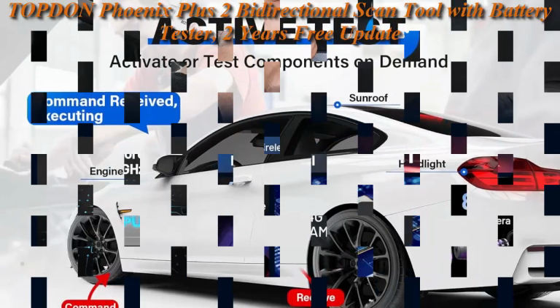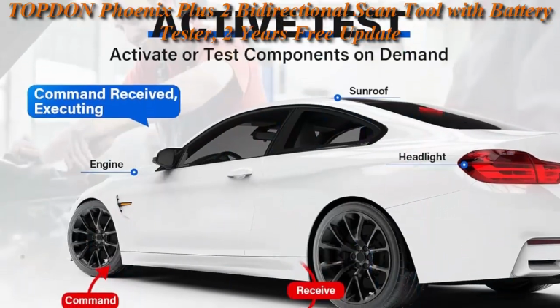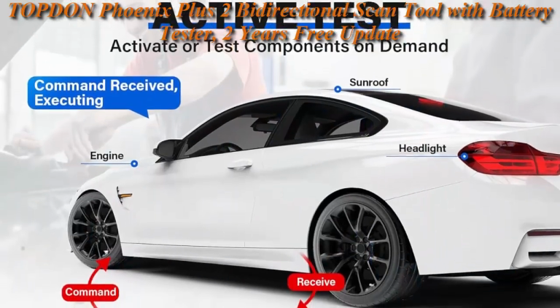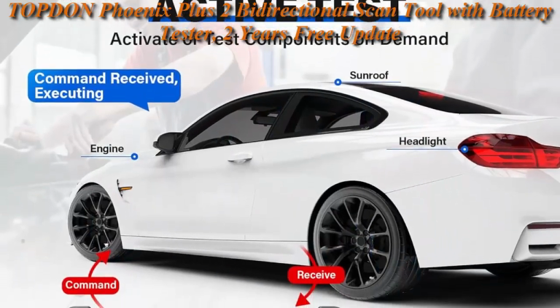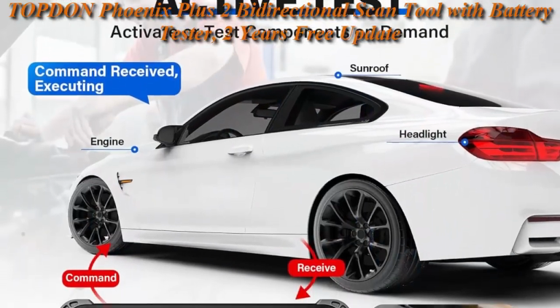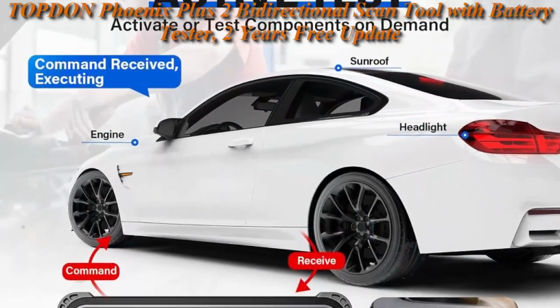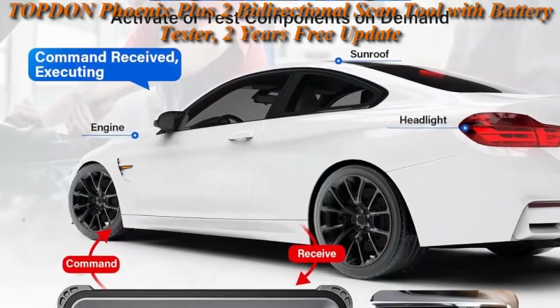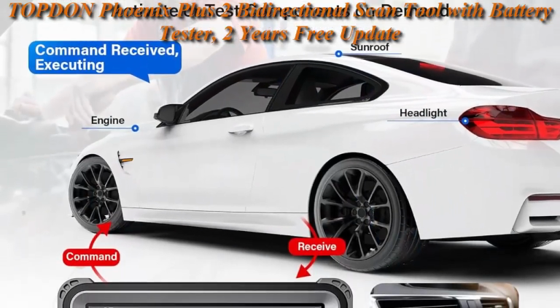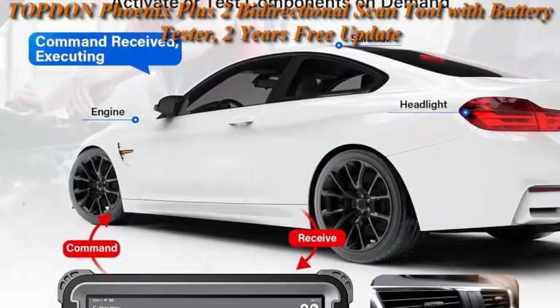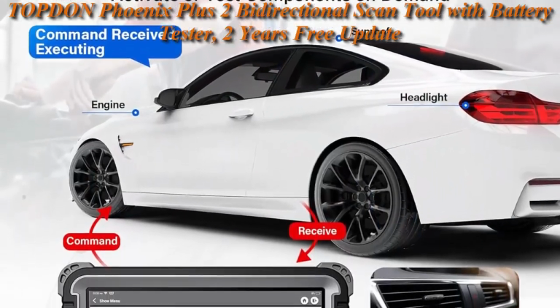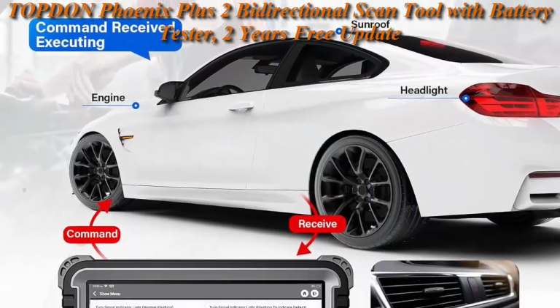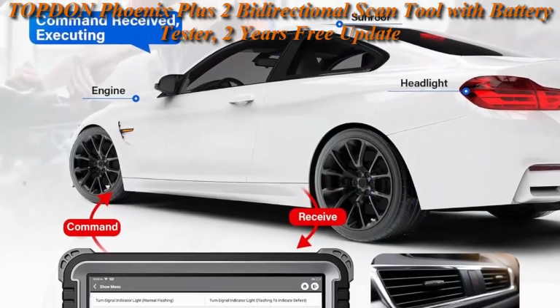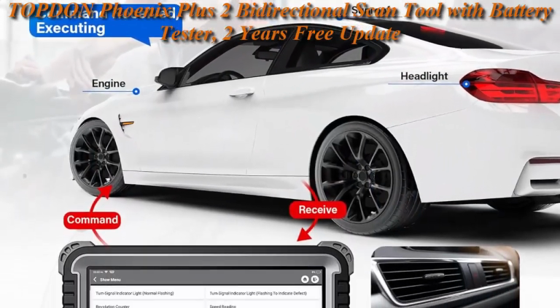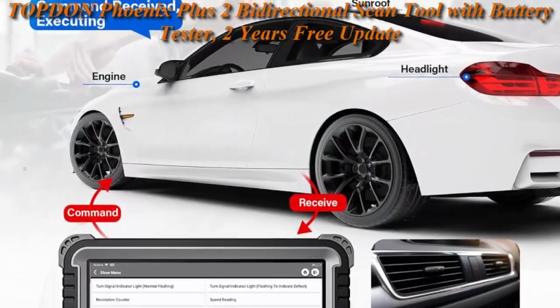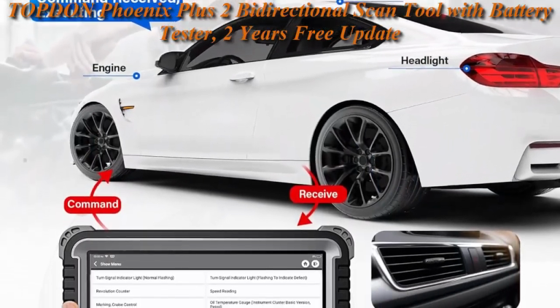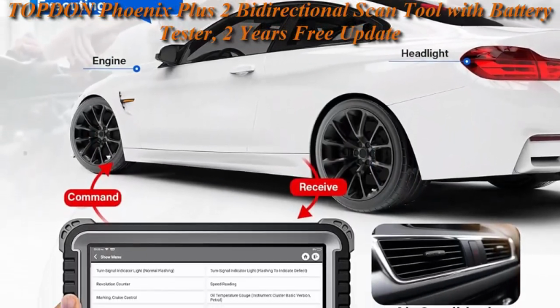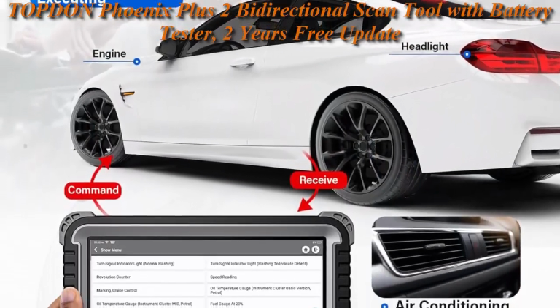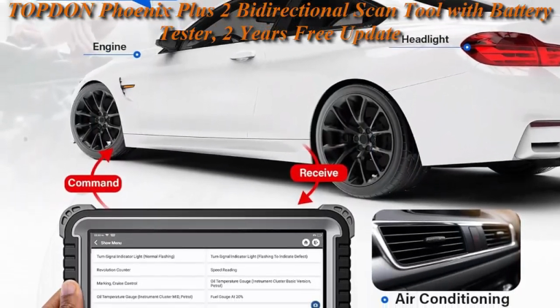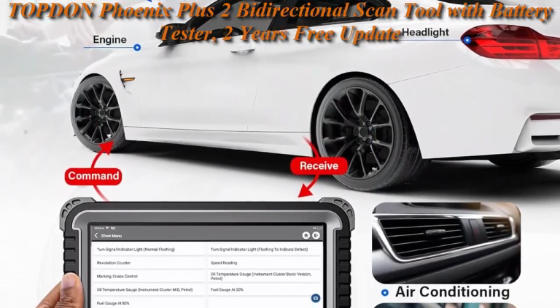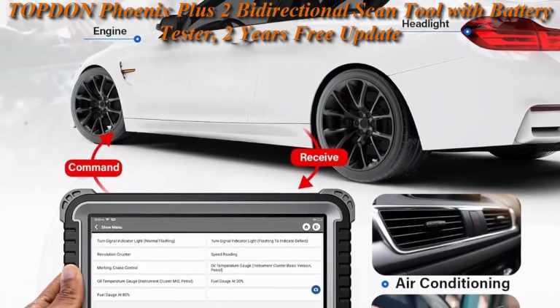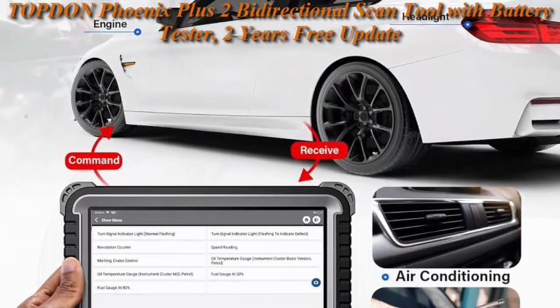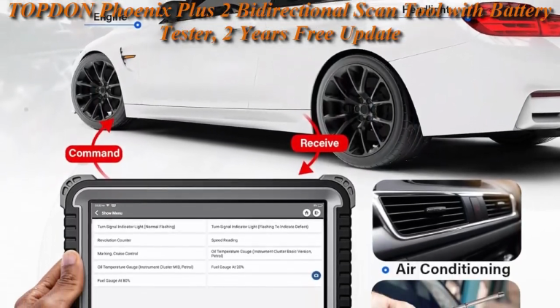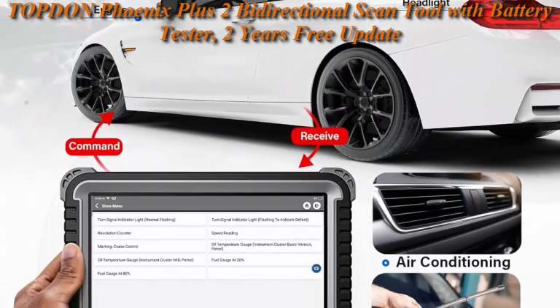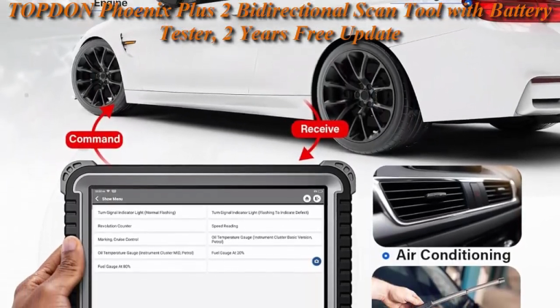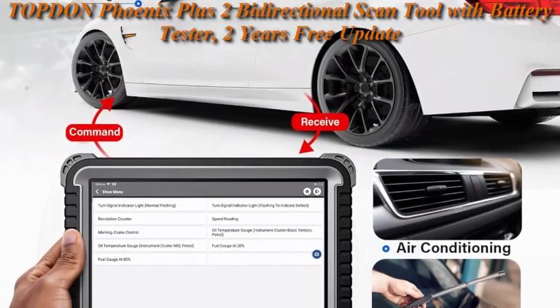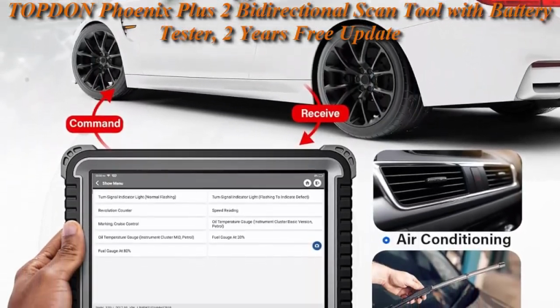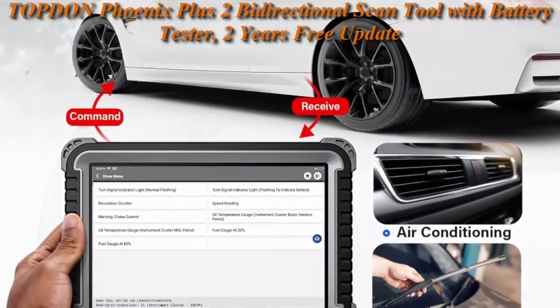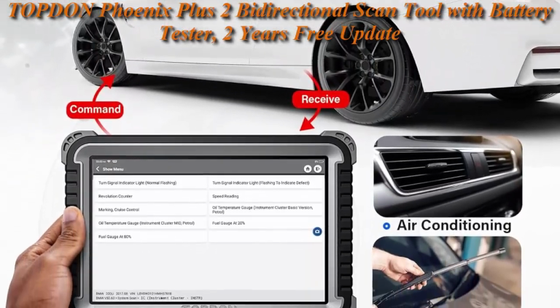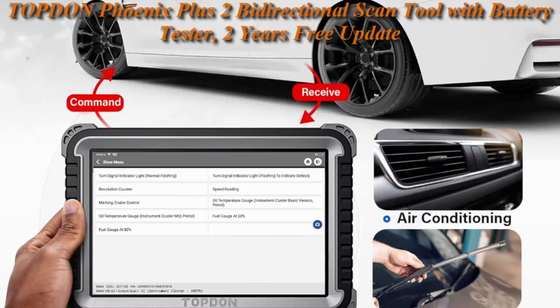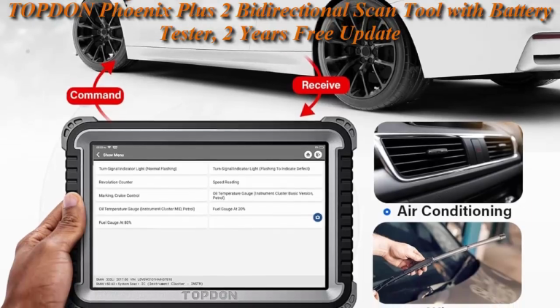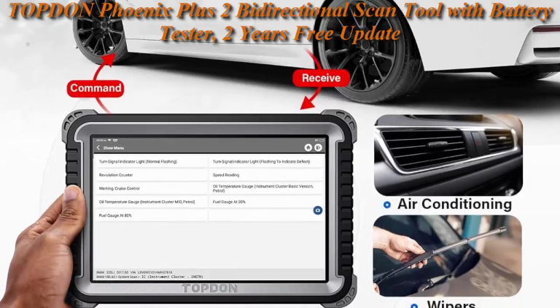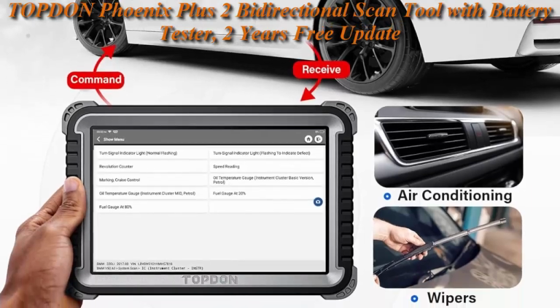Active Test, CAN FD. Top 10 Phoenix Plus 2 is an upgraded version of Phoenix Plus.